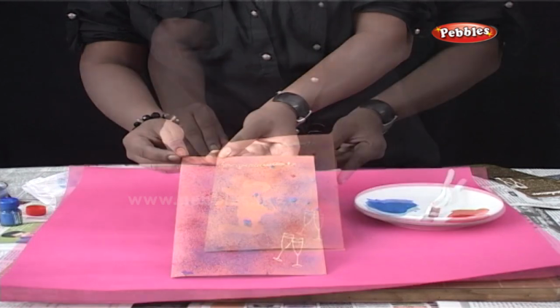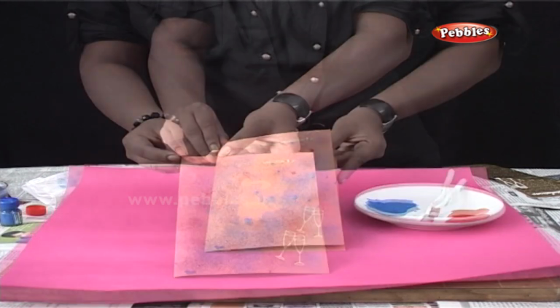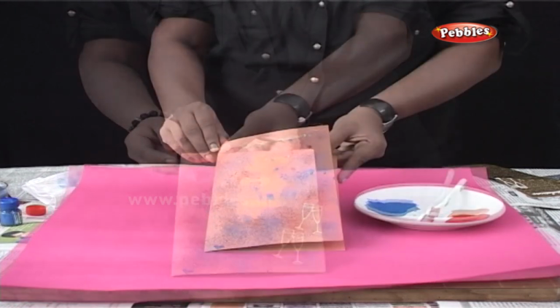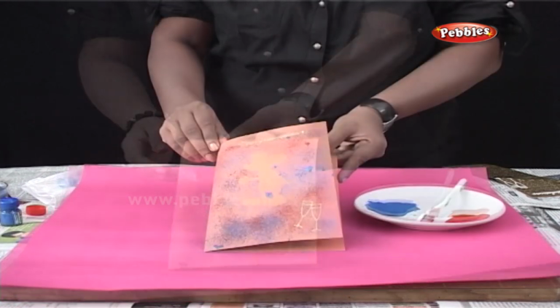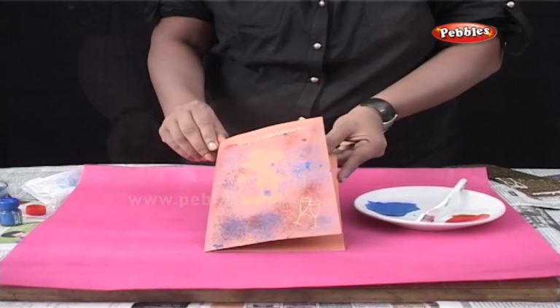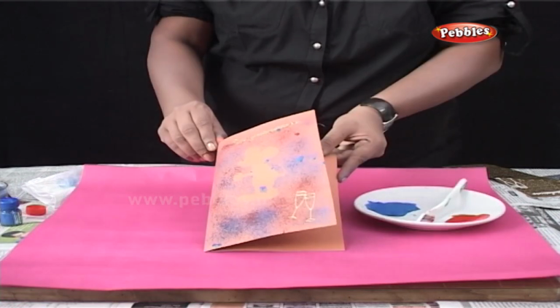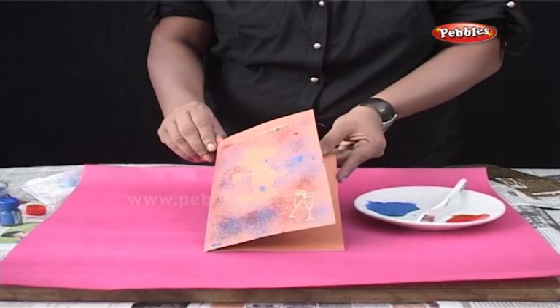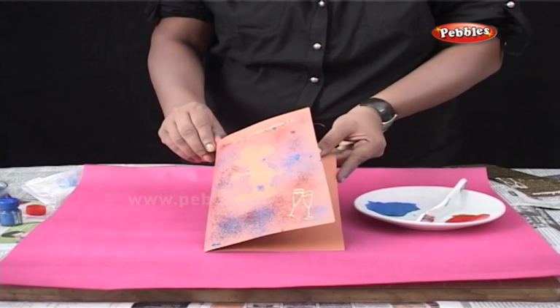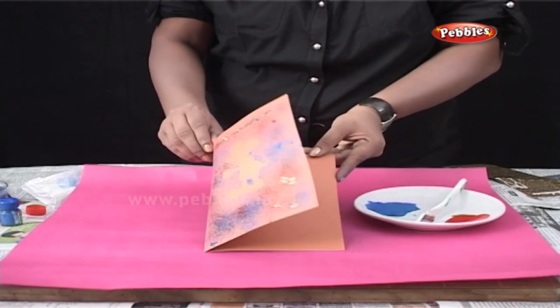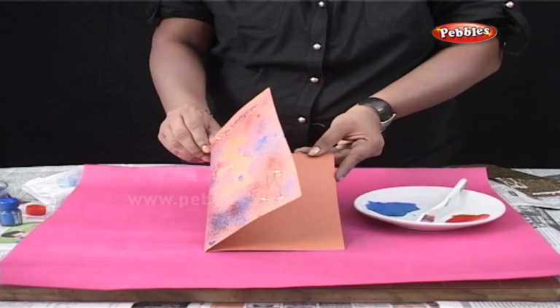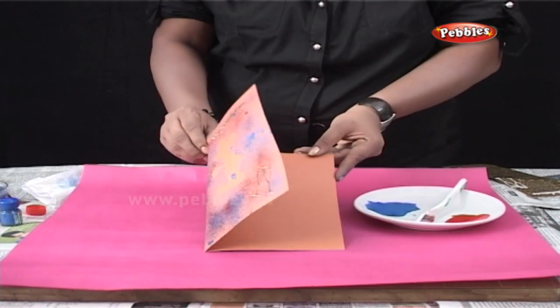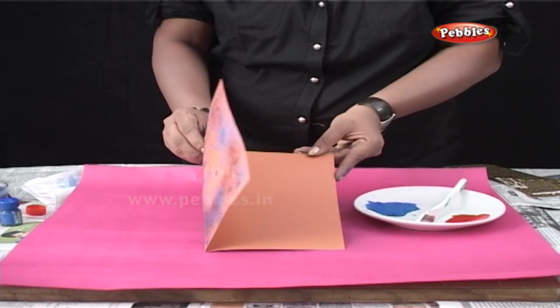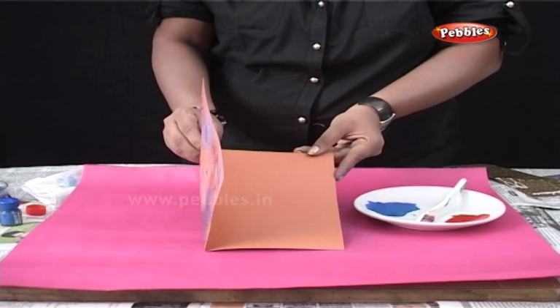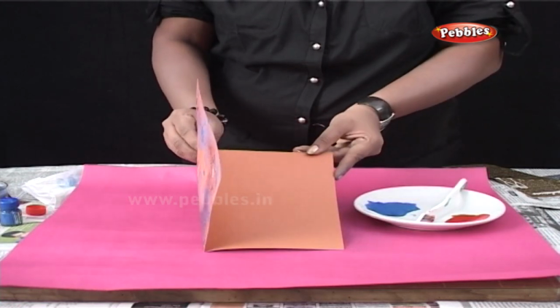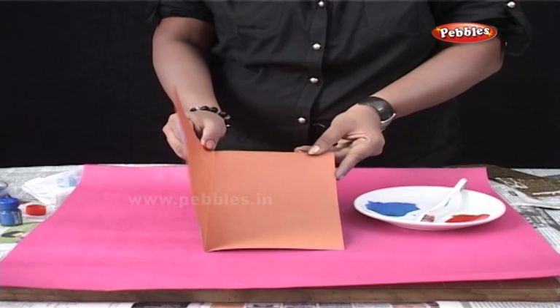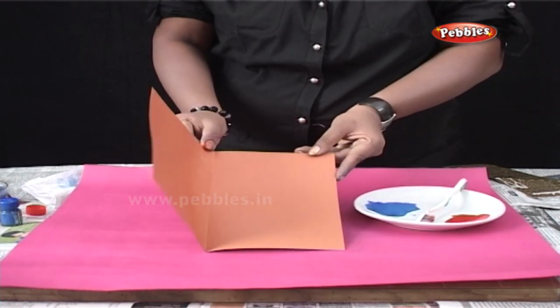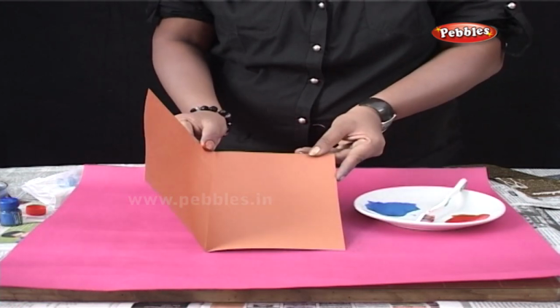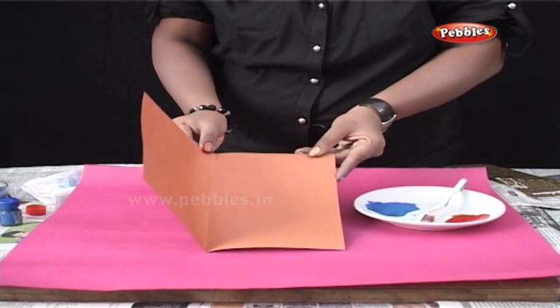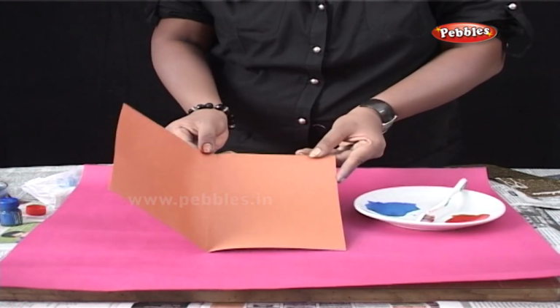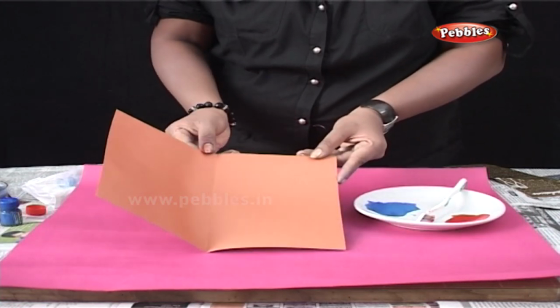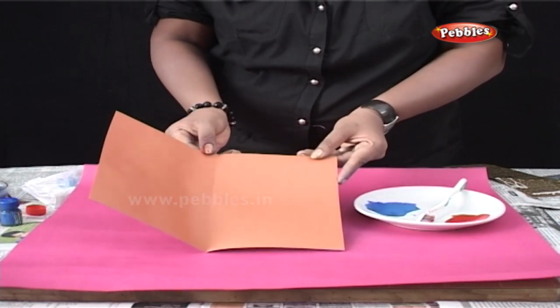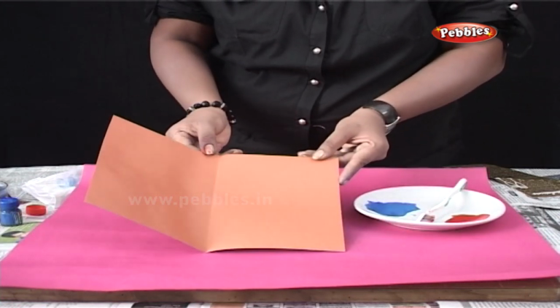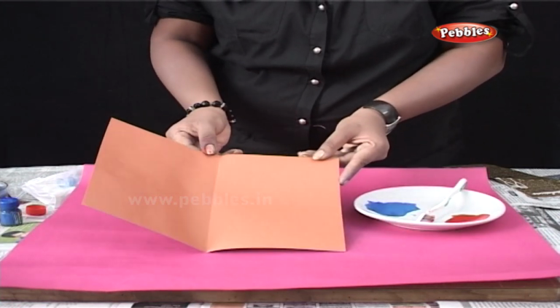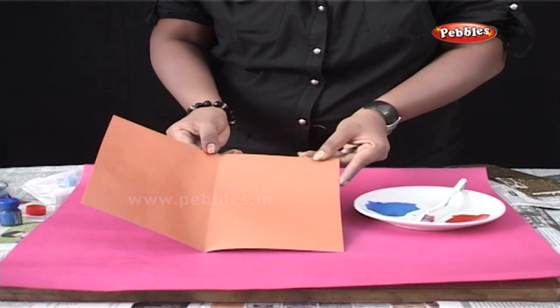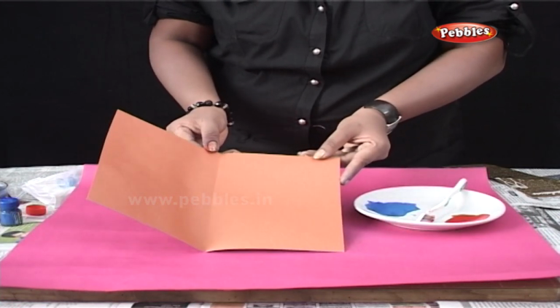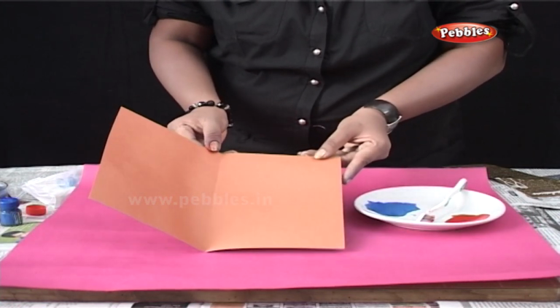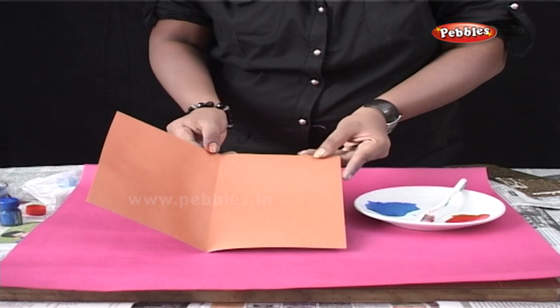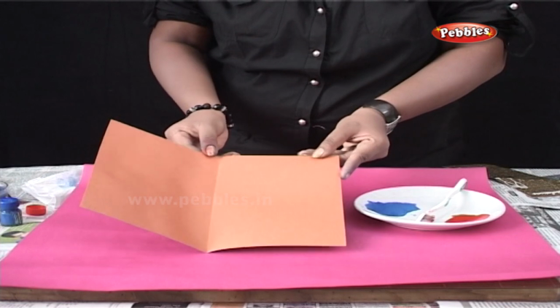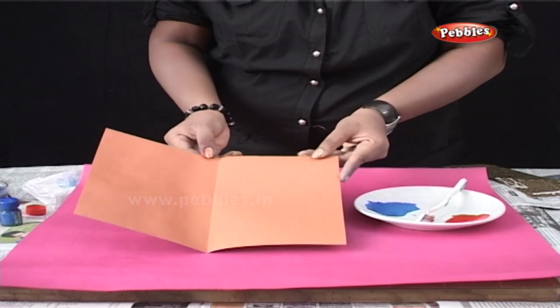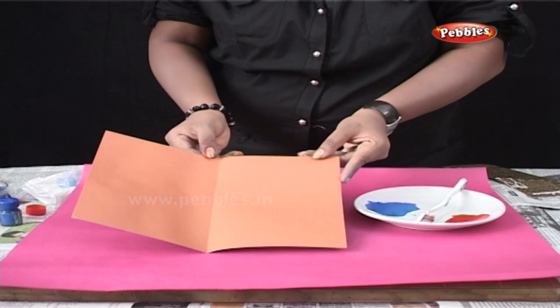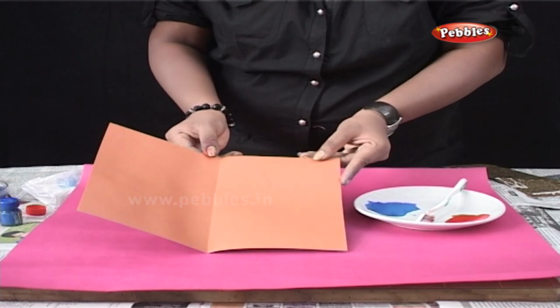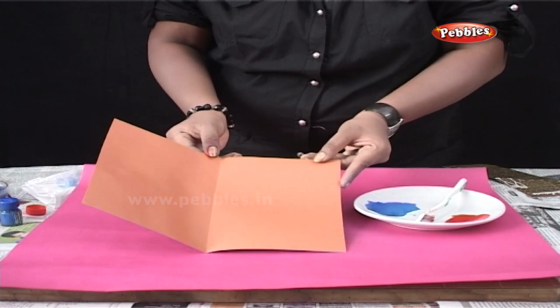Finally, you can write your message inside the greeting card and give it to your loved ones.